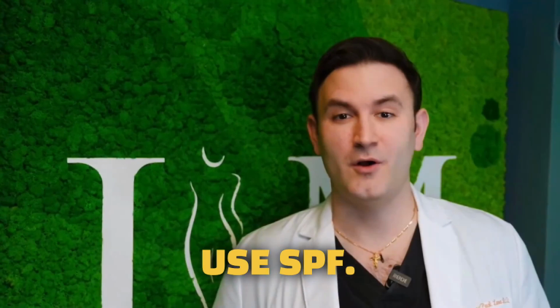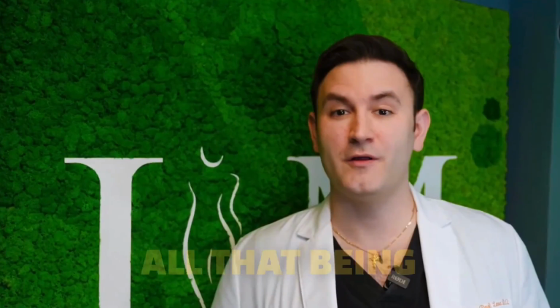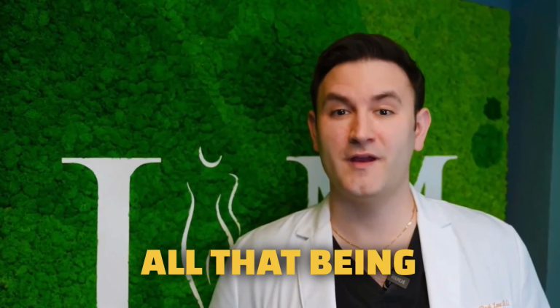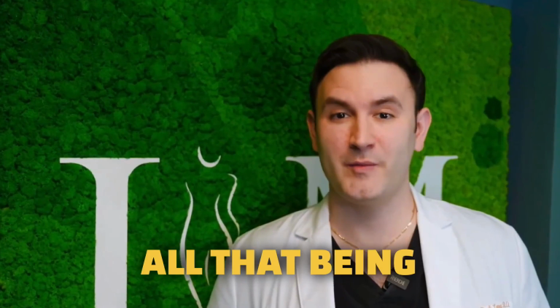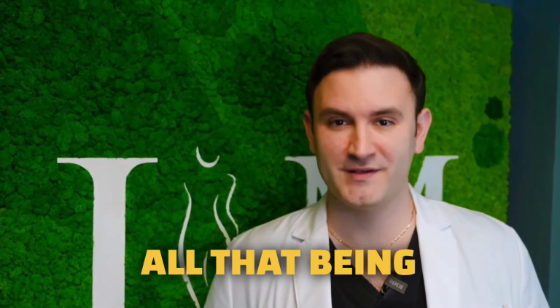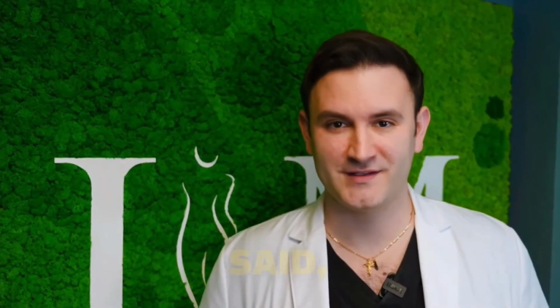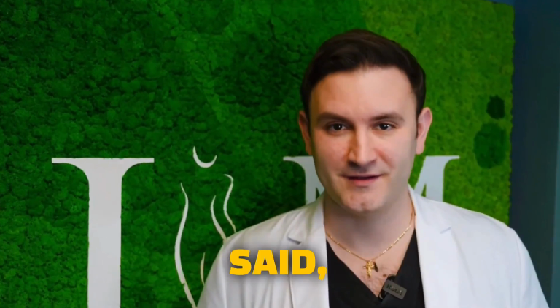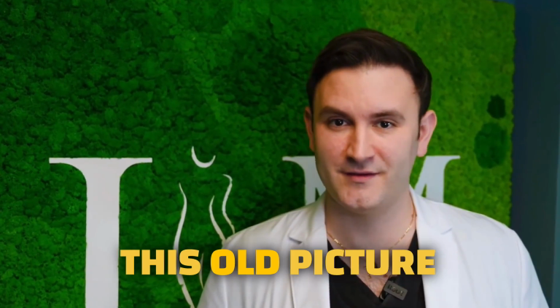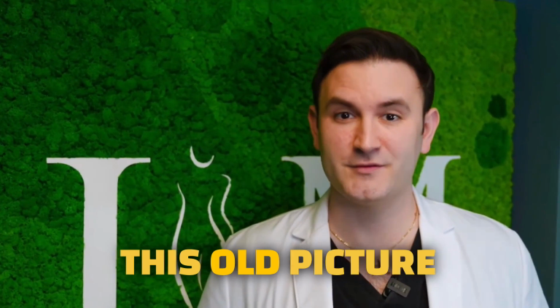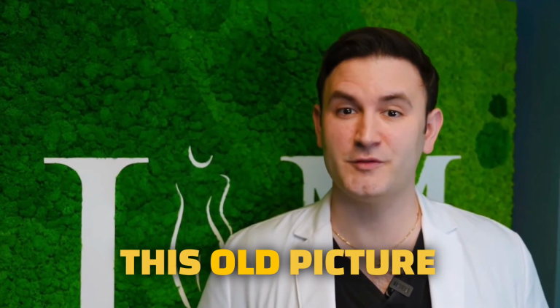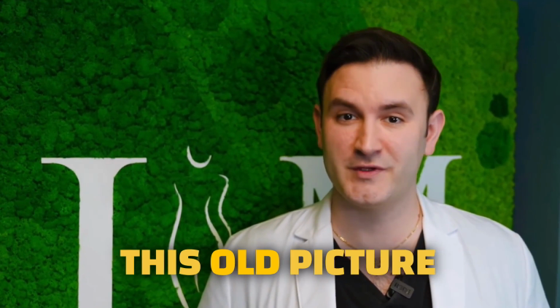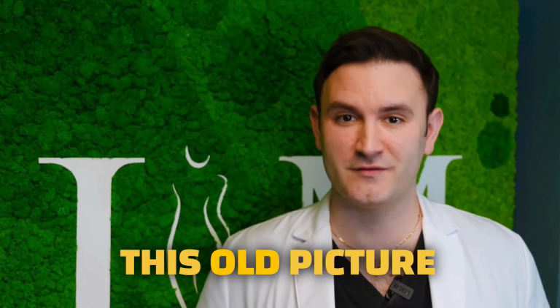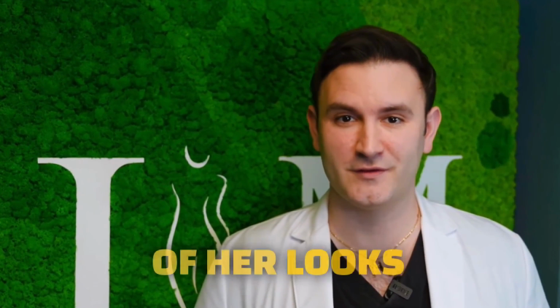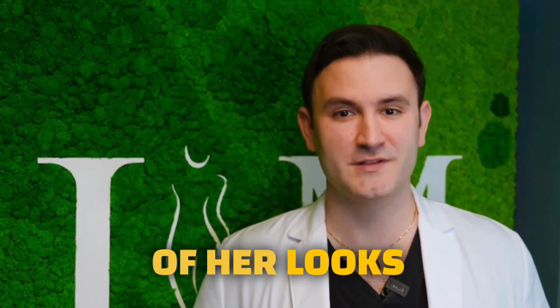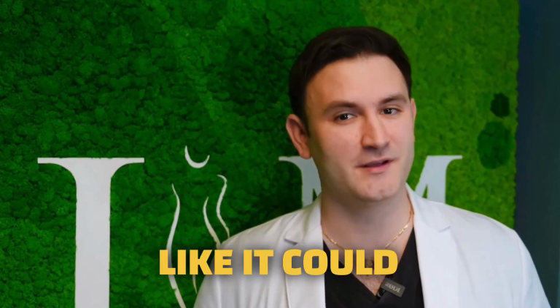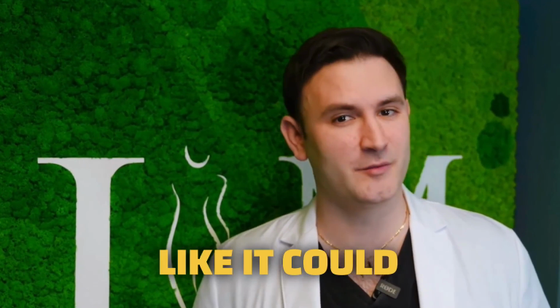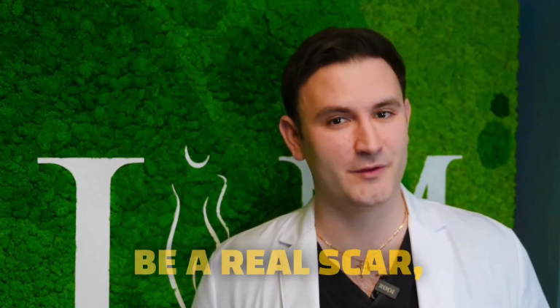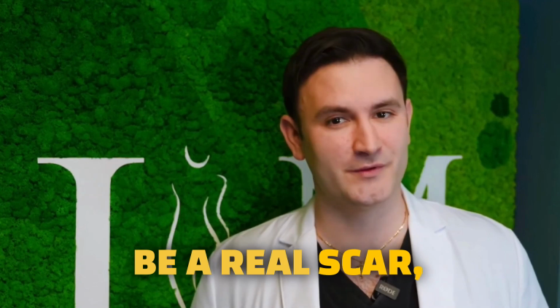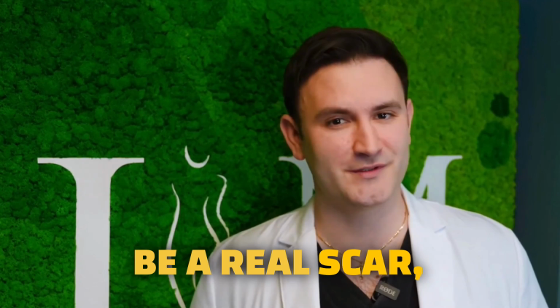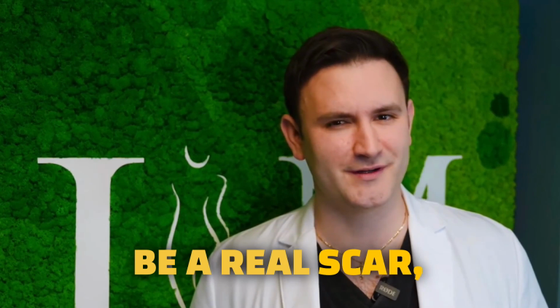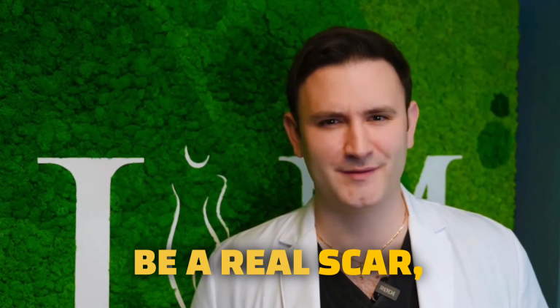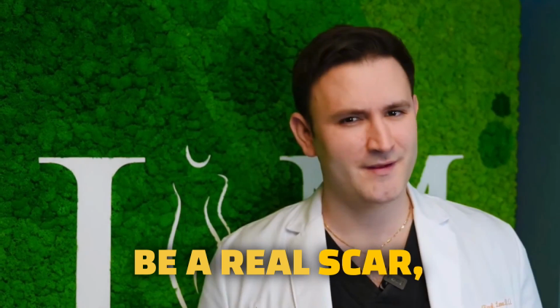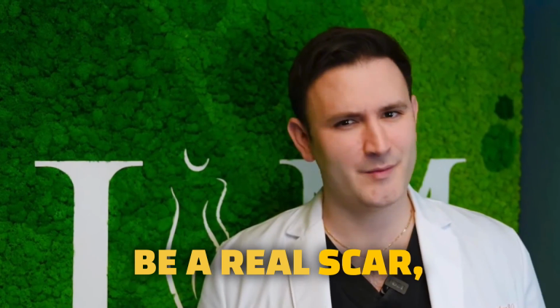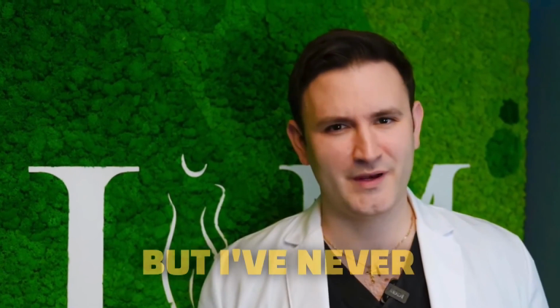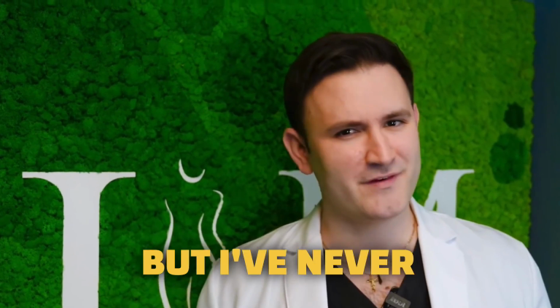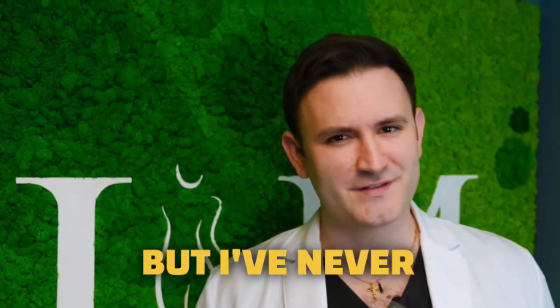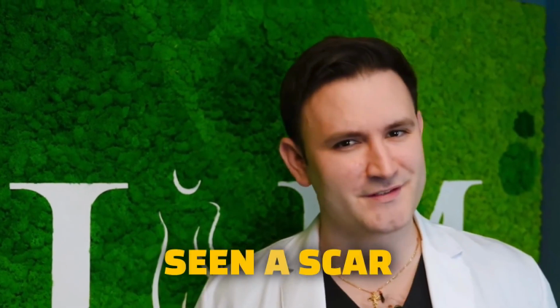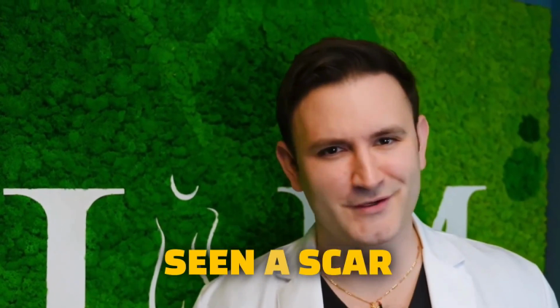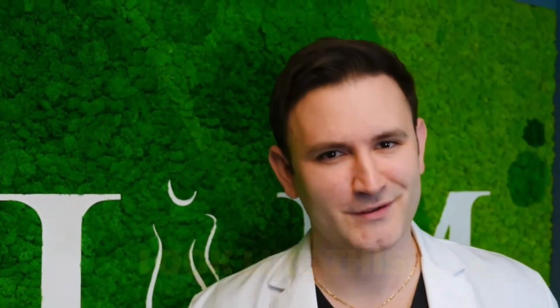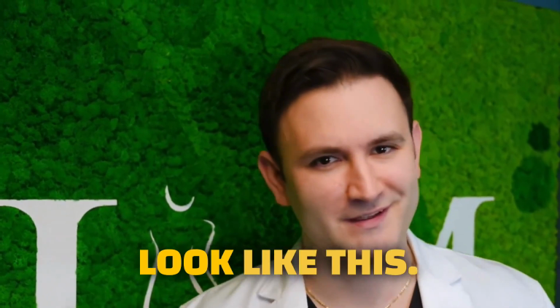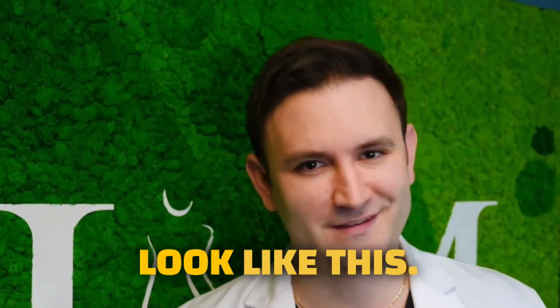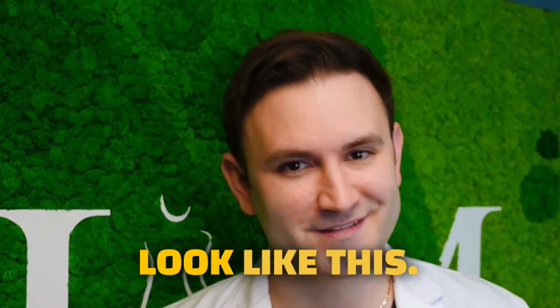All that being said, this old picture of her looks like it could be a real scar. But I've never seen a scar look like this.